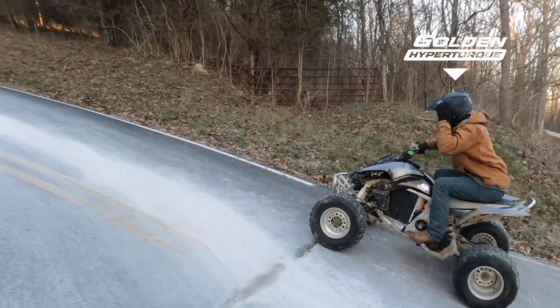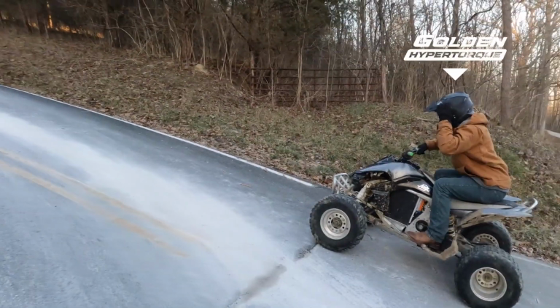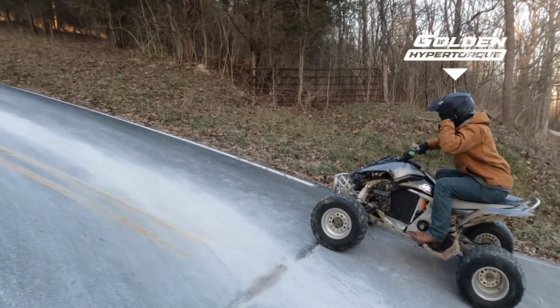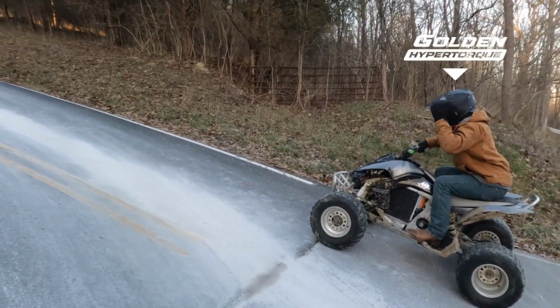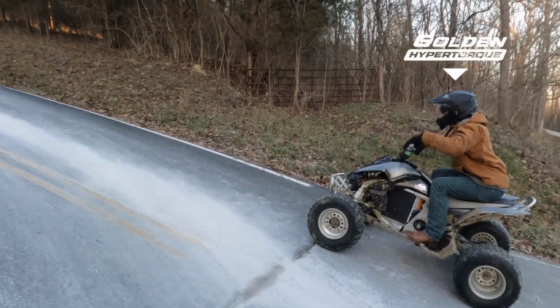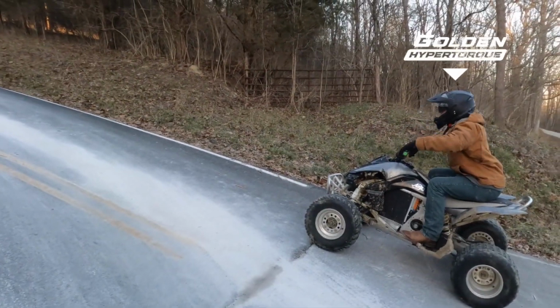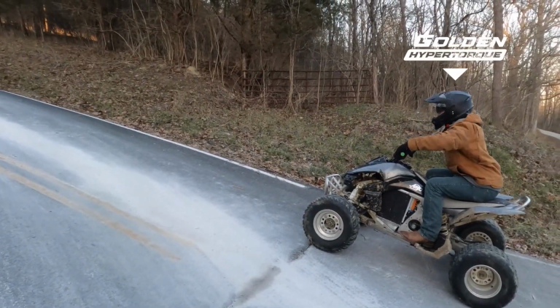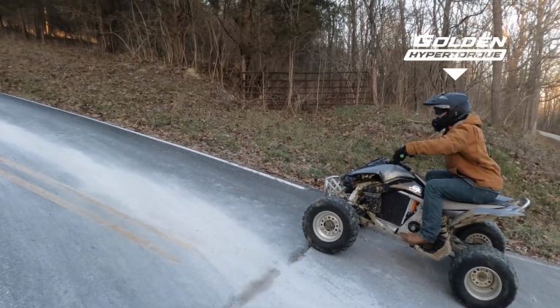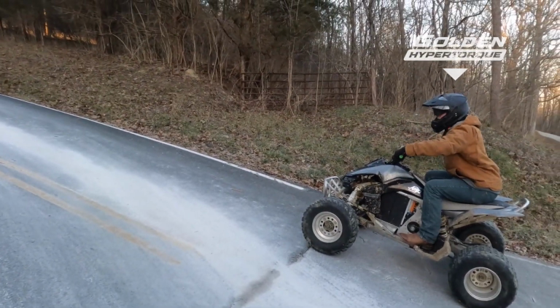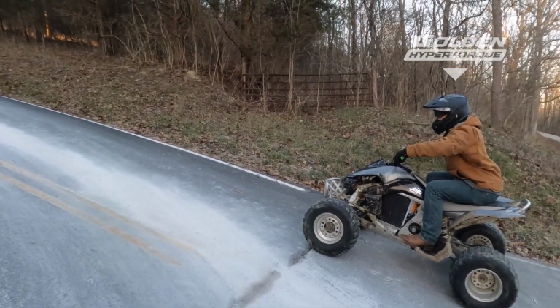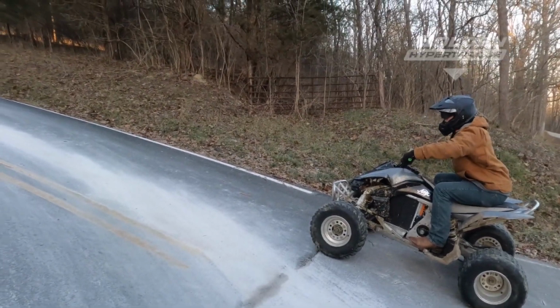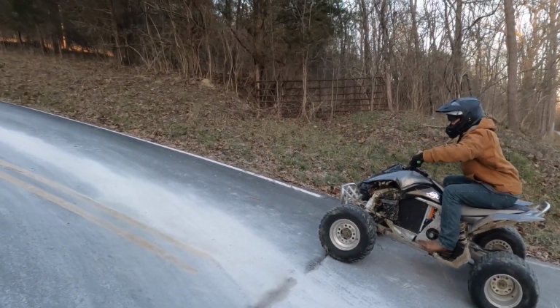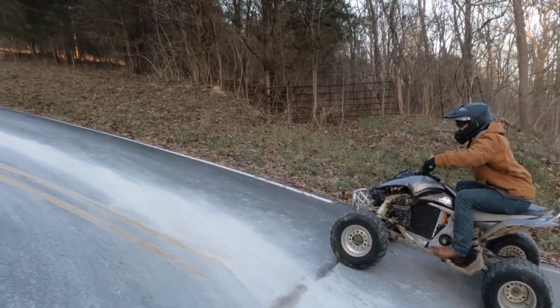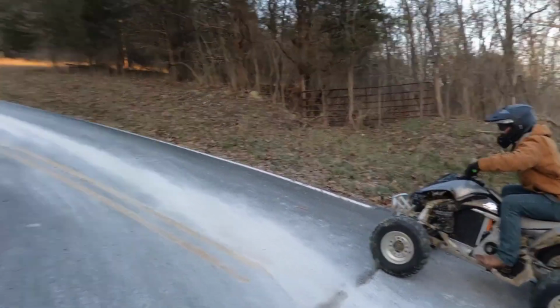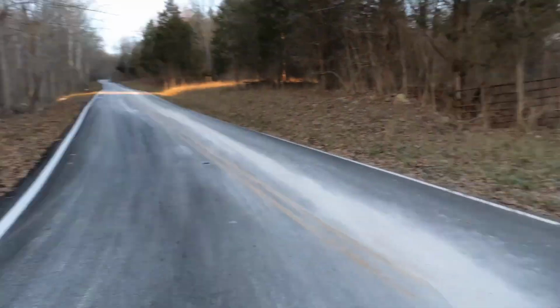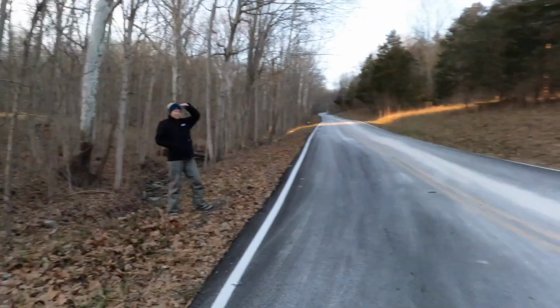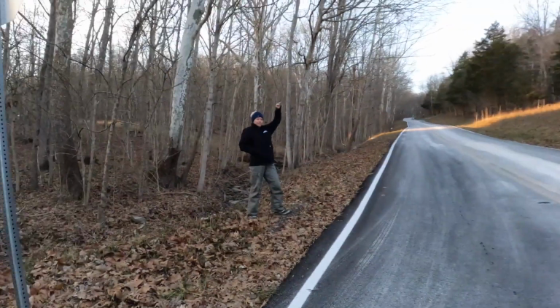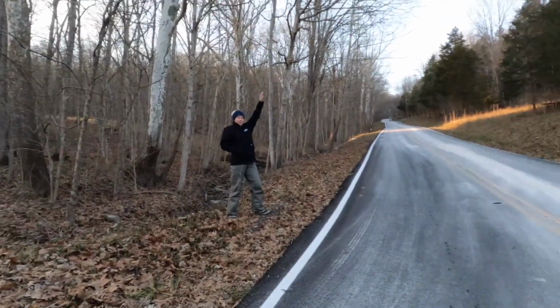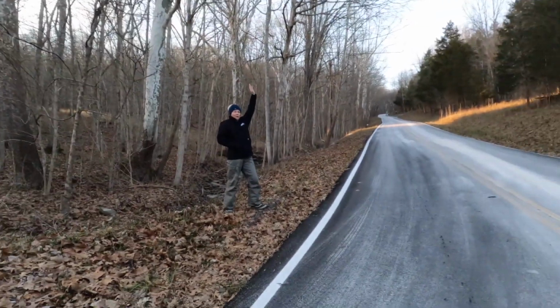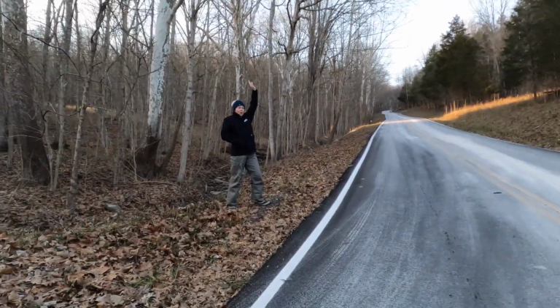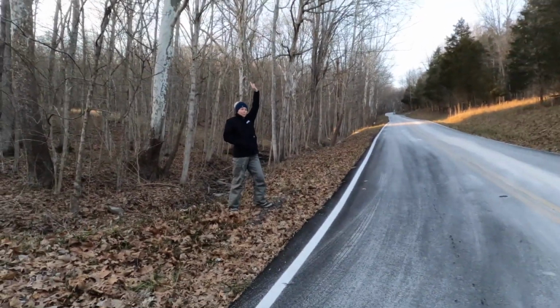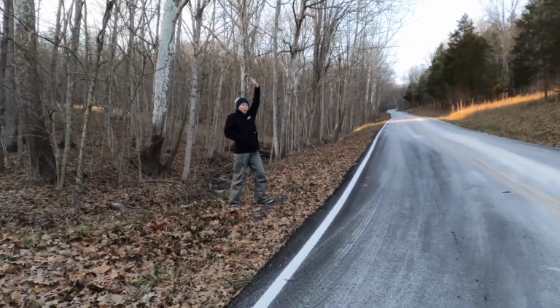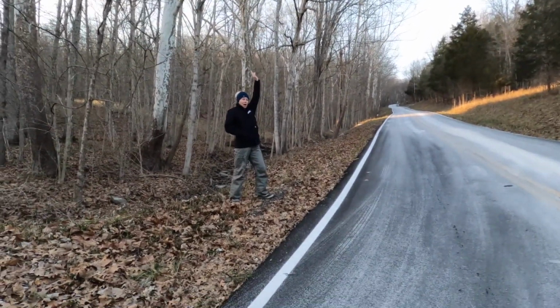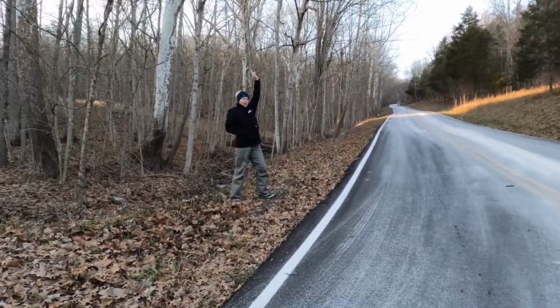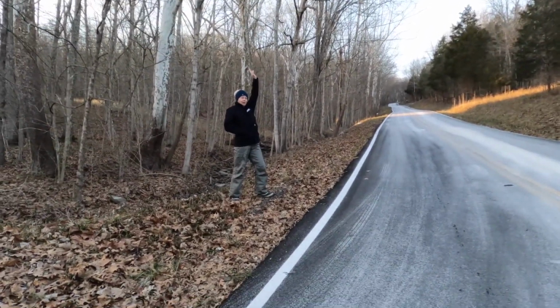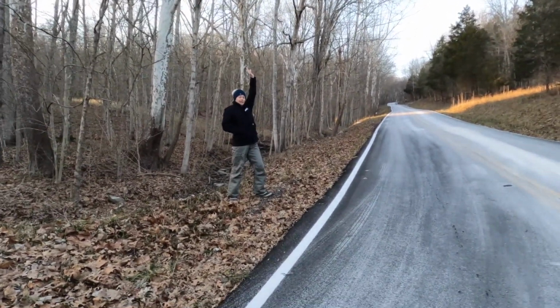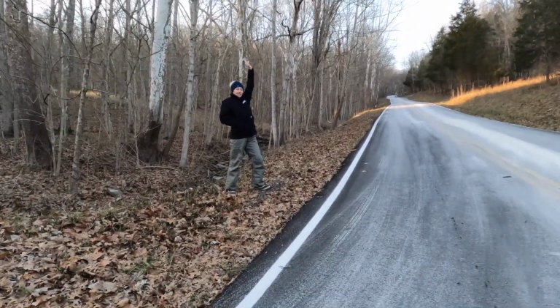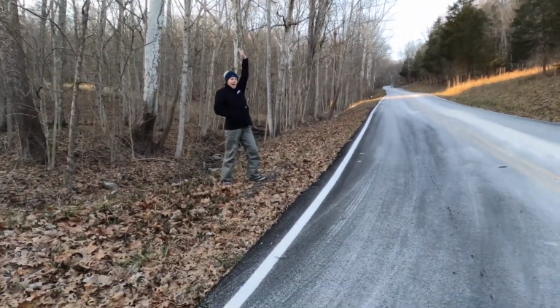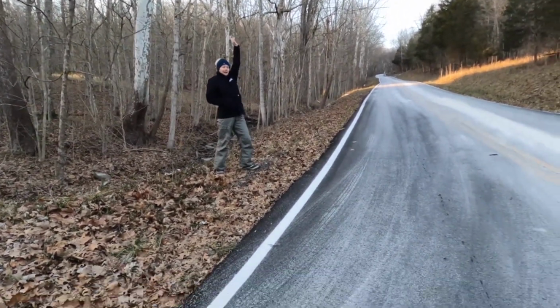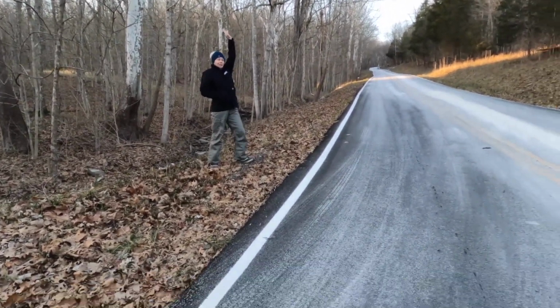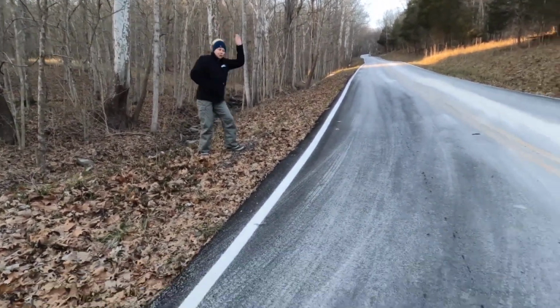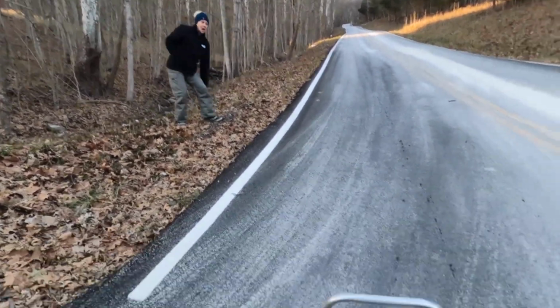Alright boys. Ready? Ready? On your mark, get set, go!